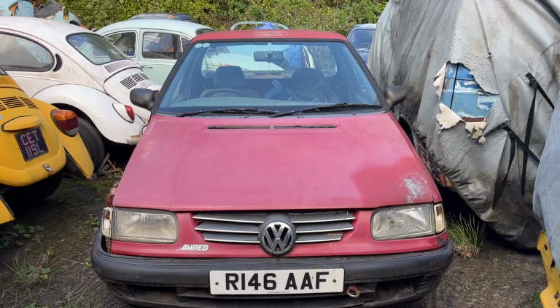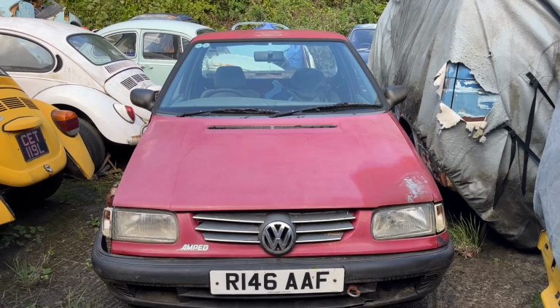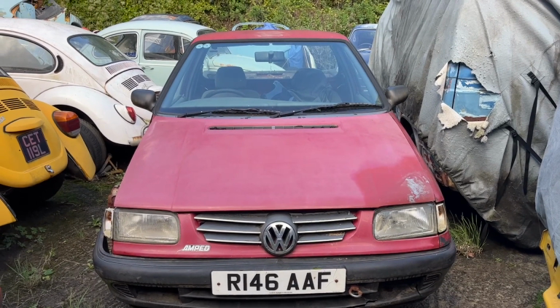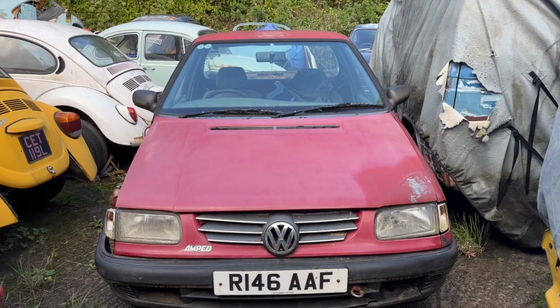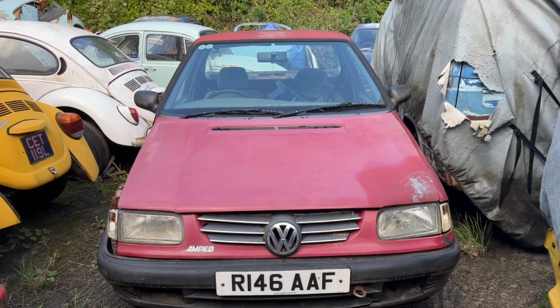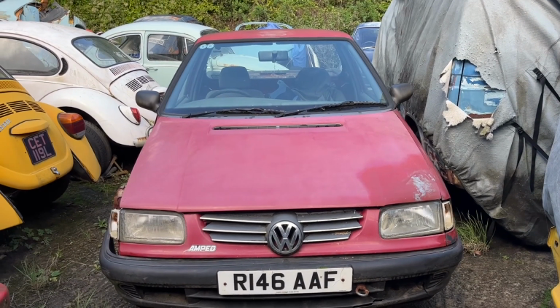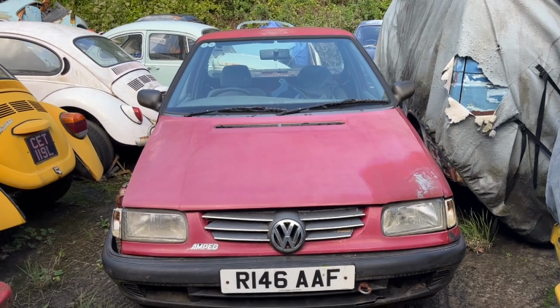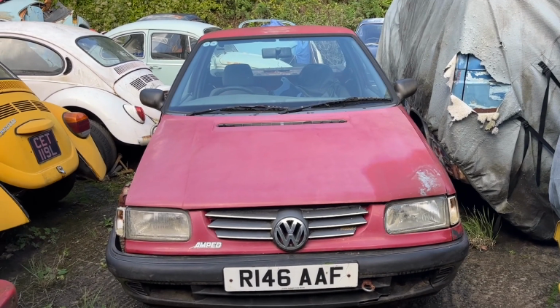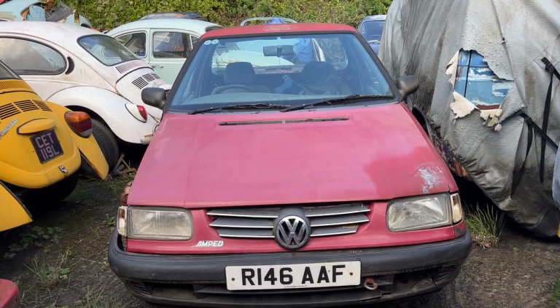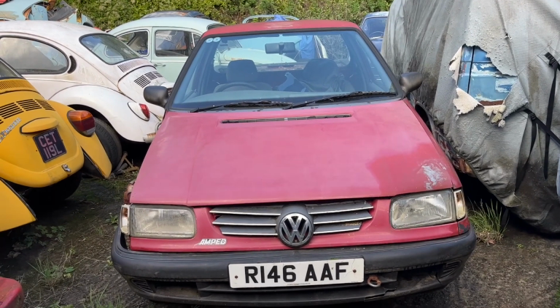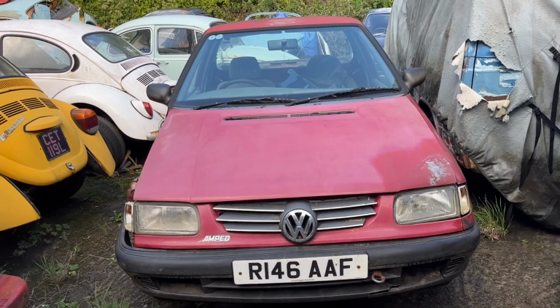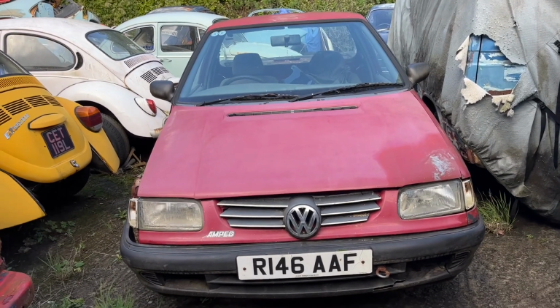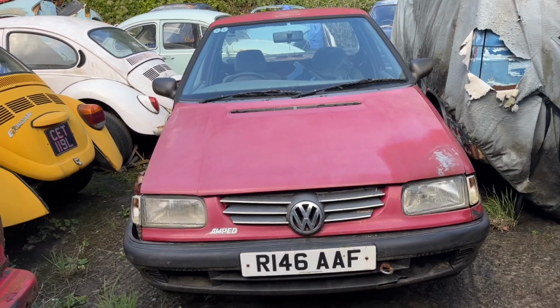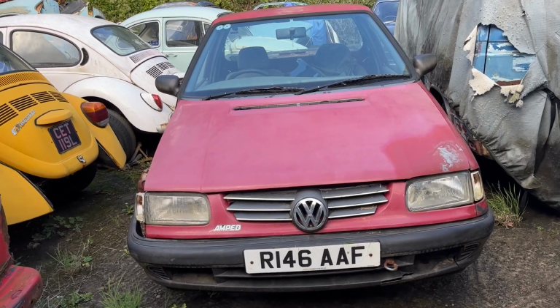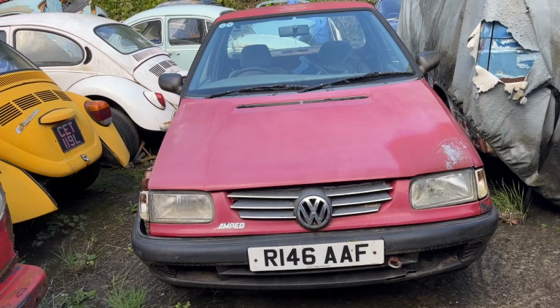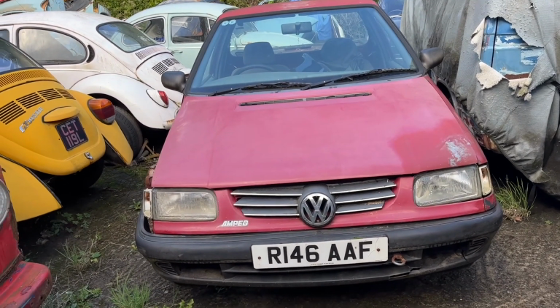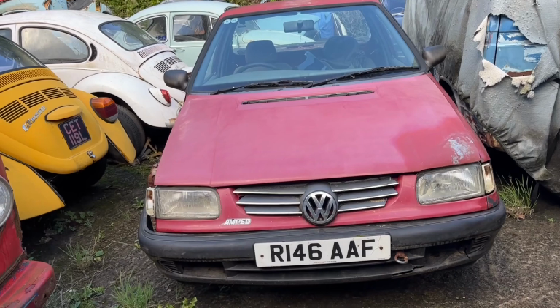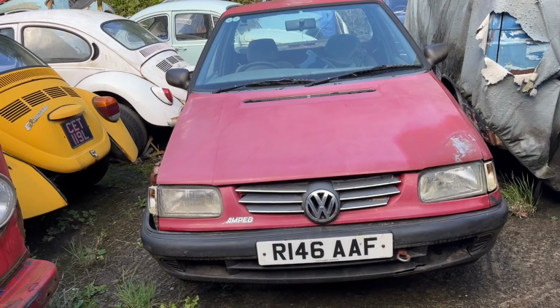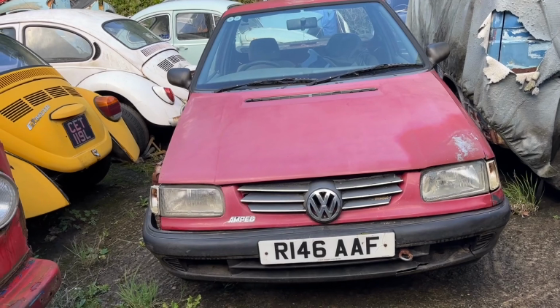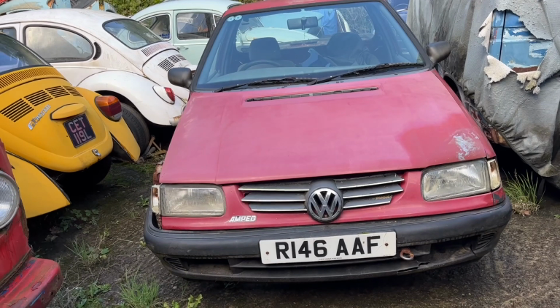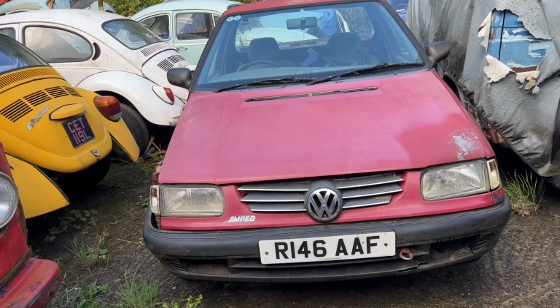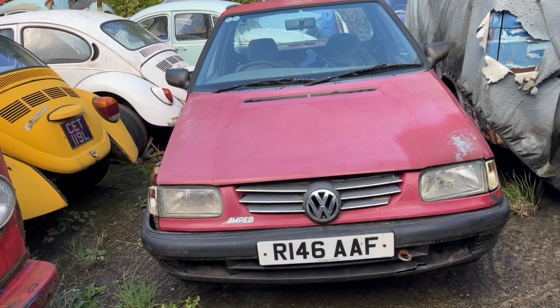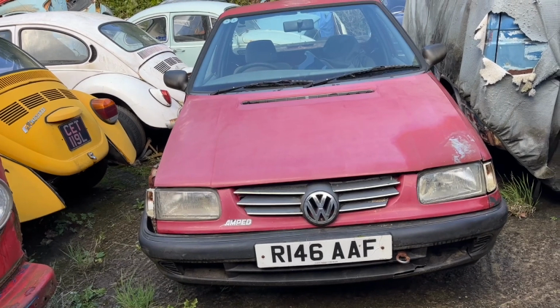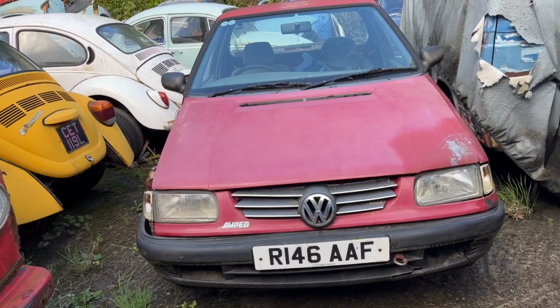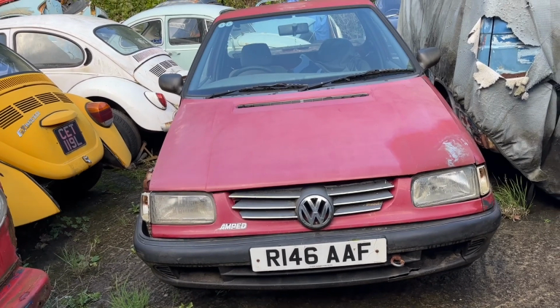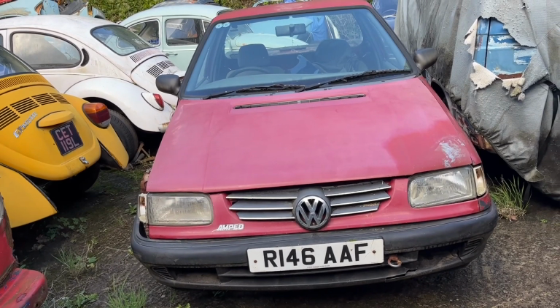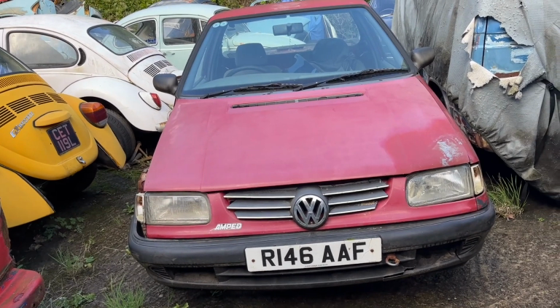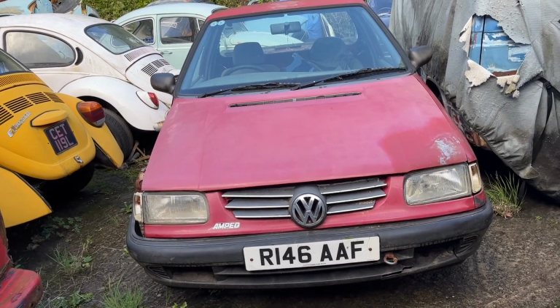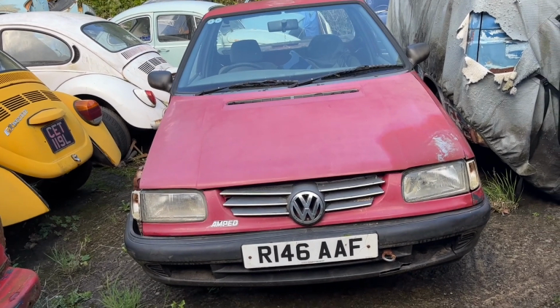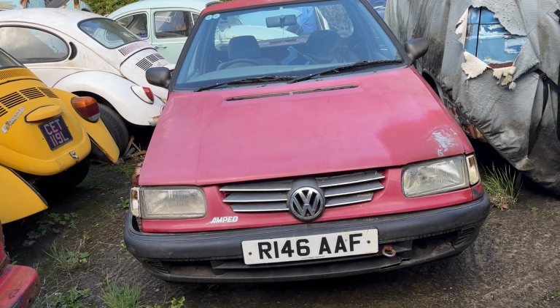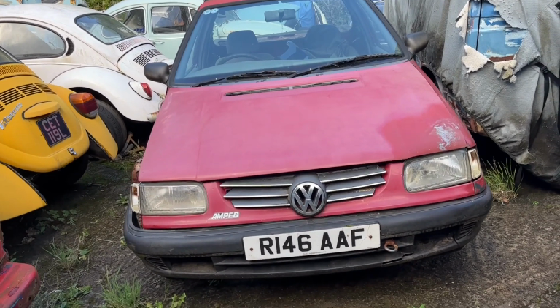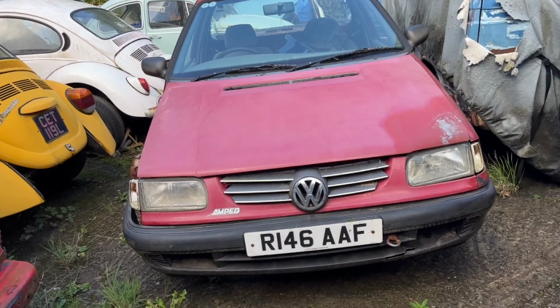1997 VW Caddy Mark II pickup — future work truck.